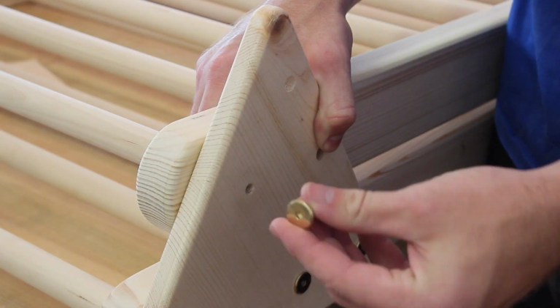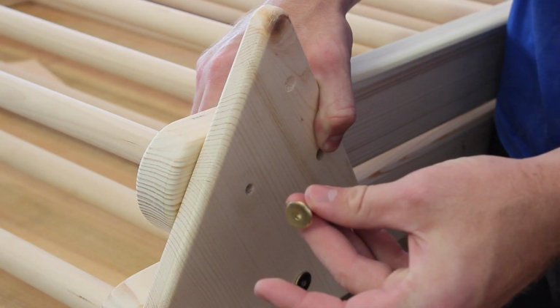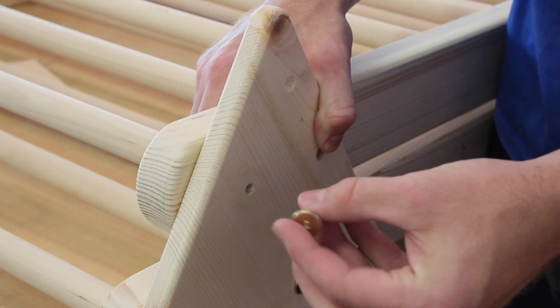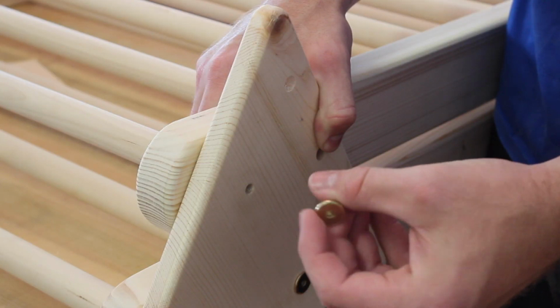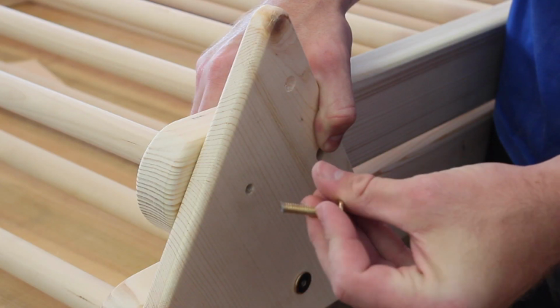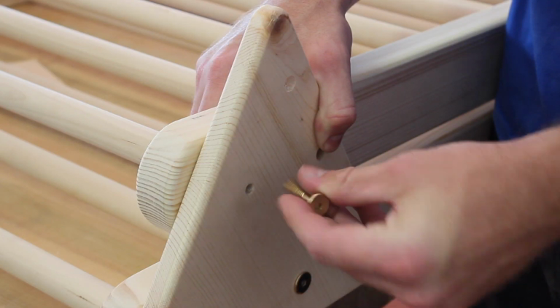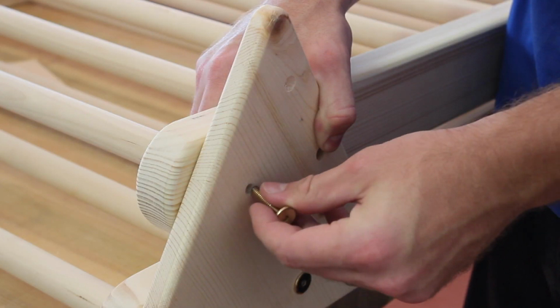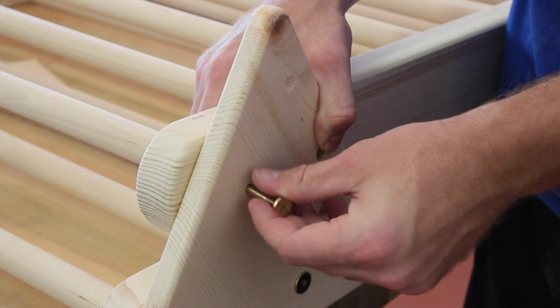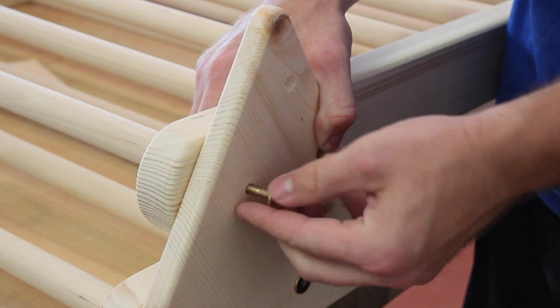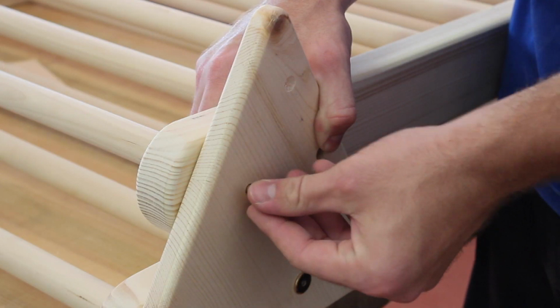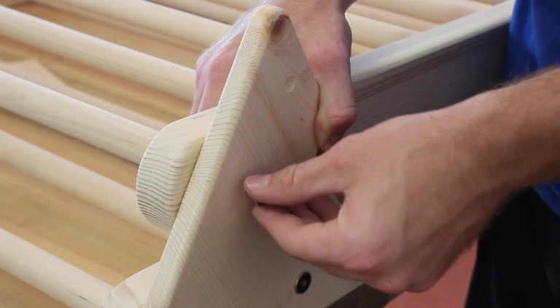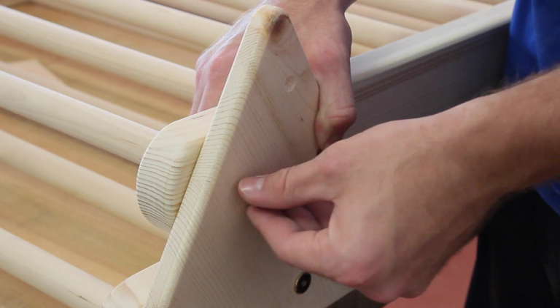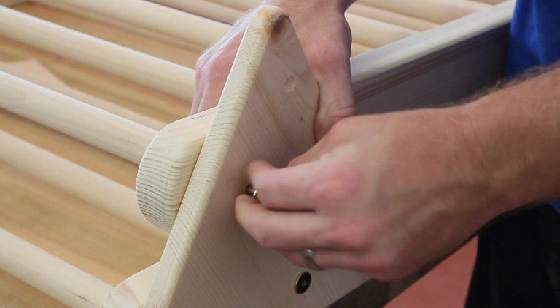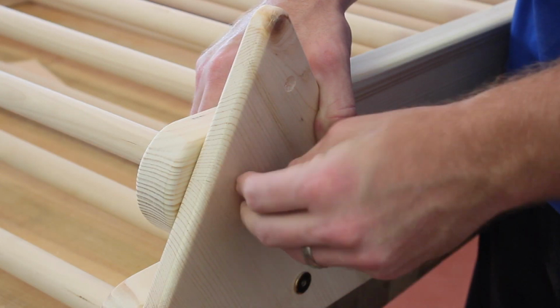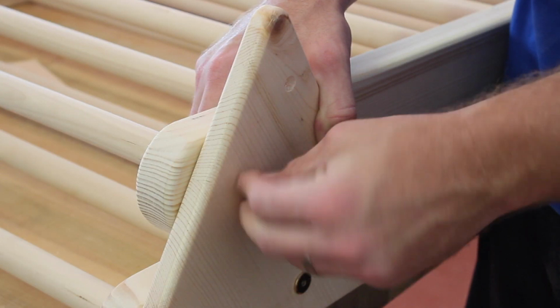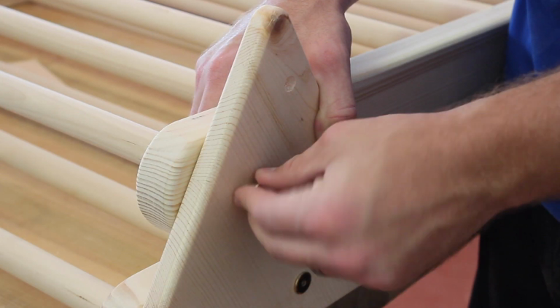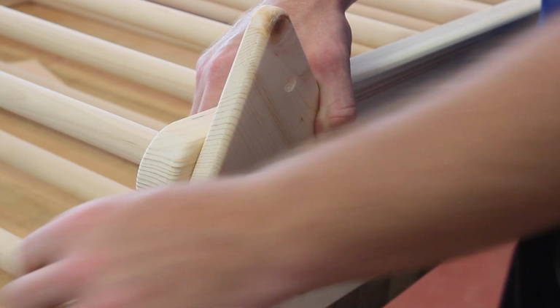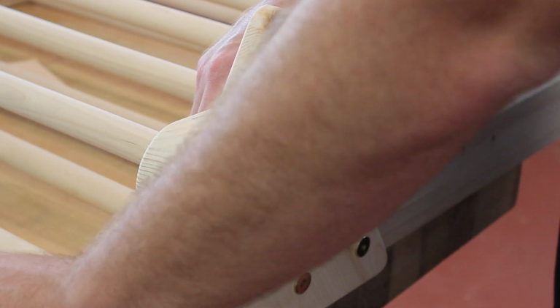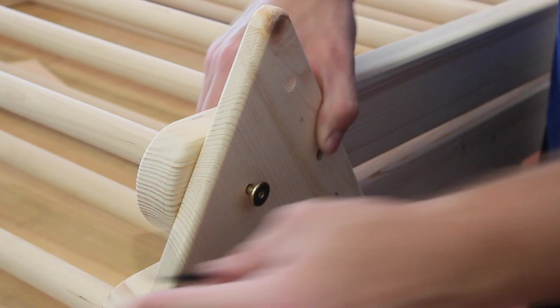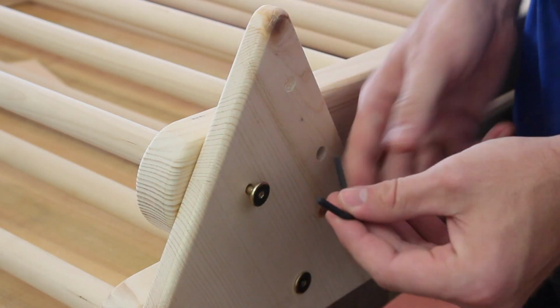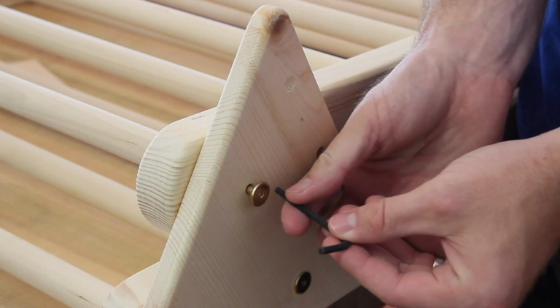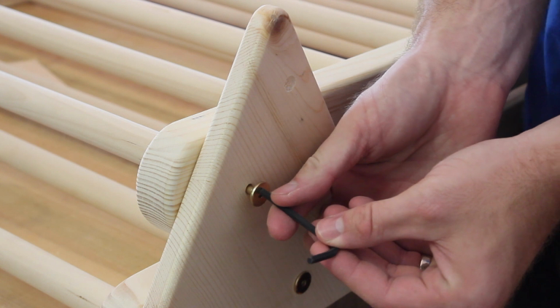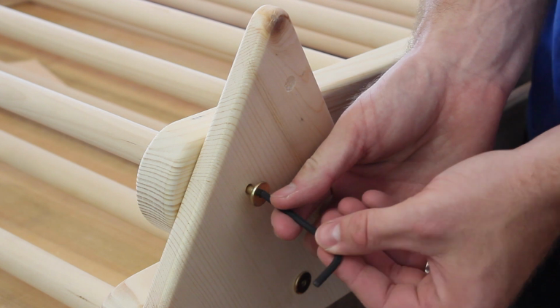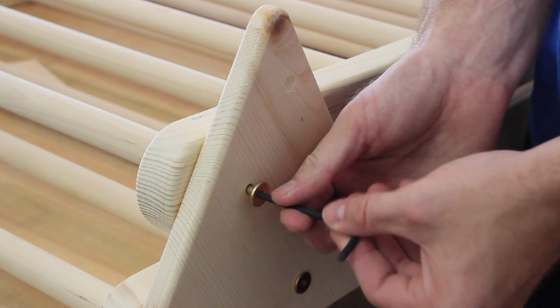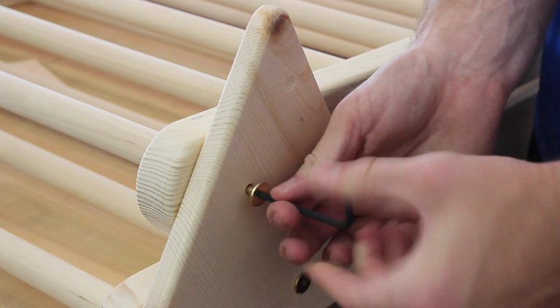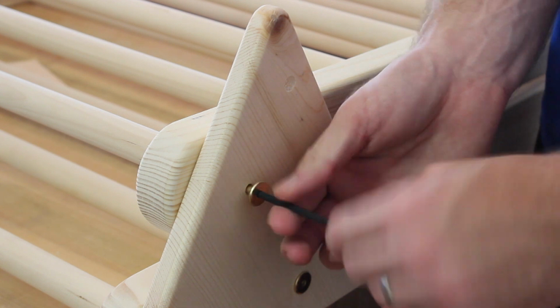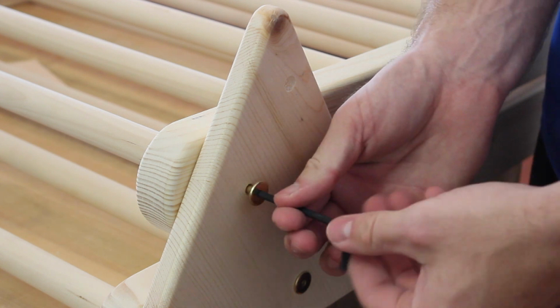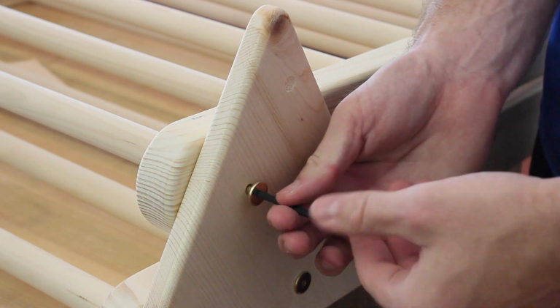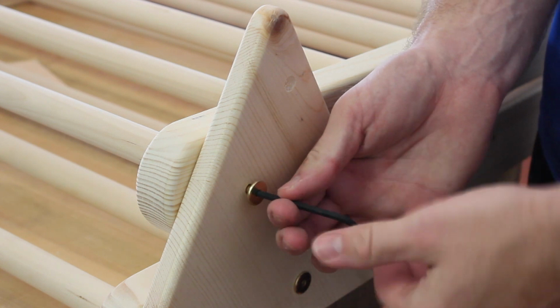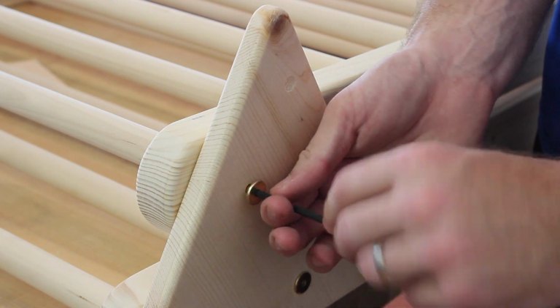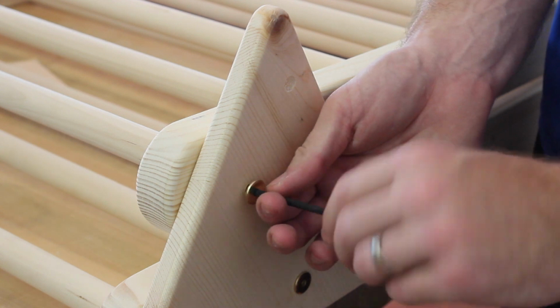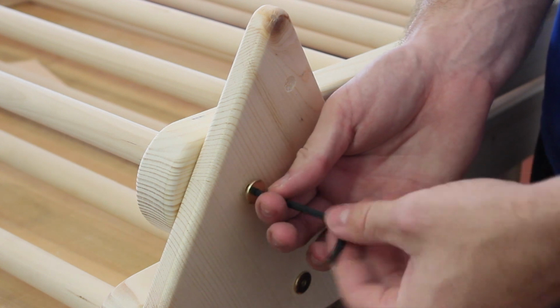This bolt connects to the hidden nut that was installed earlier, and now the whole assembly can hinge.